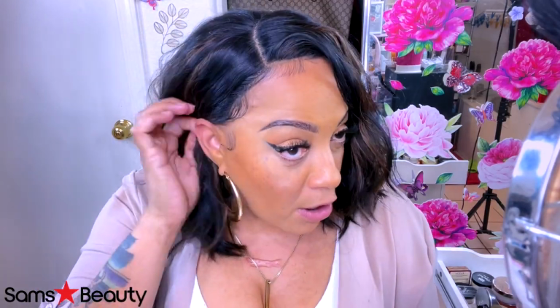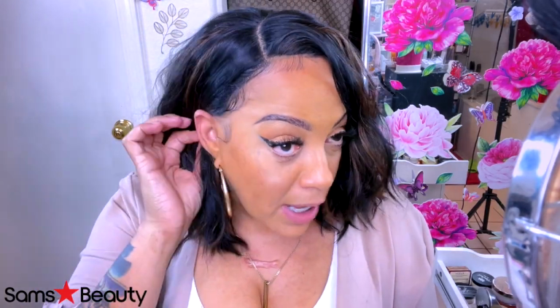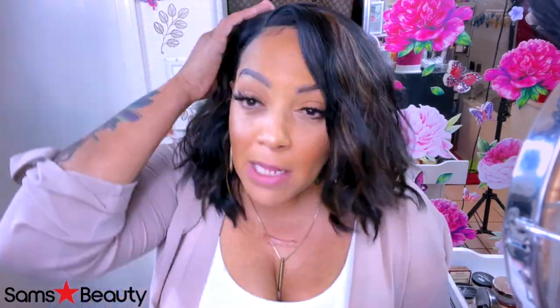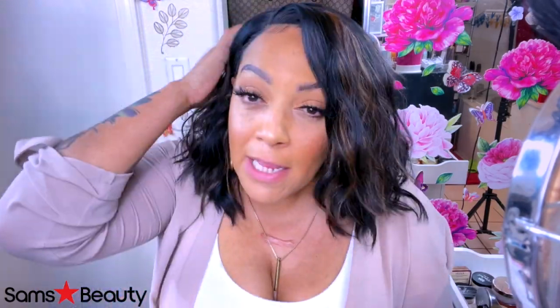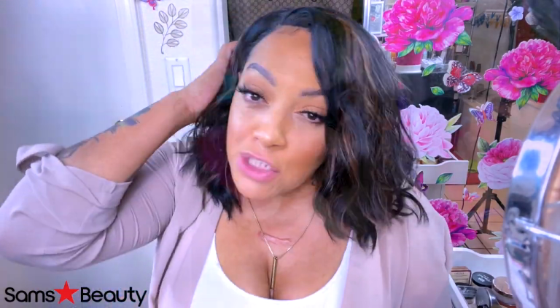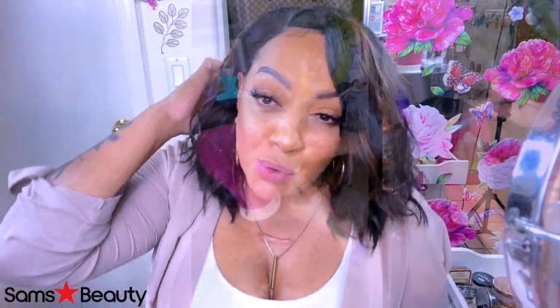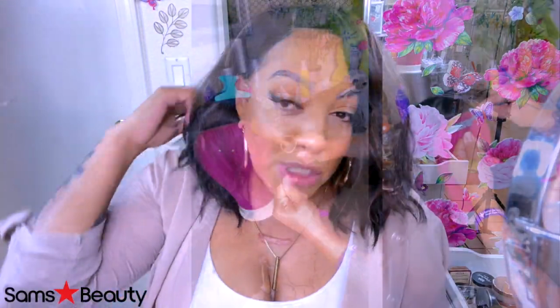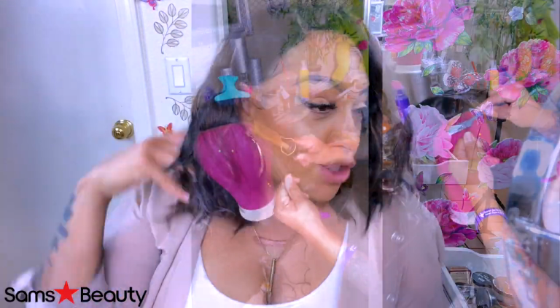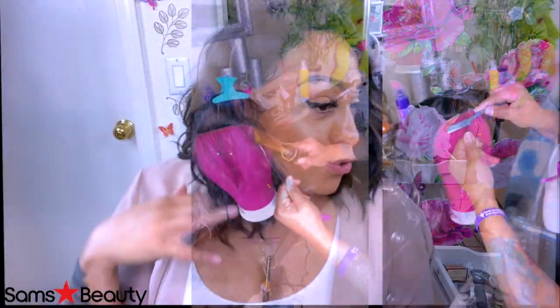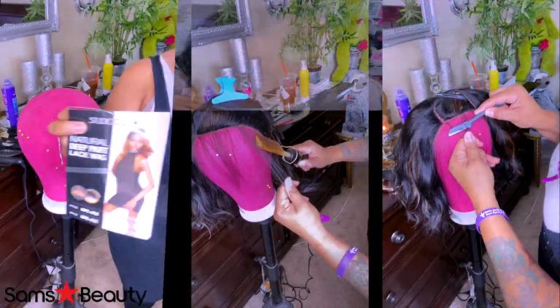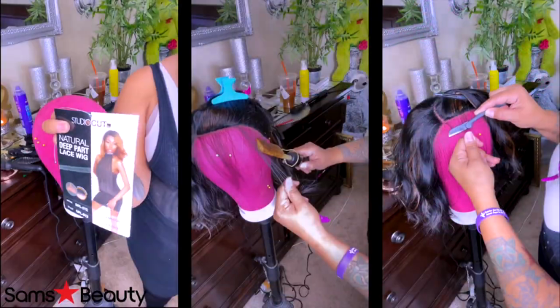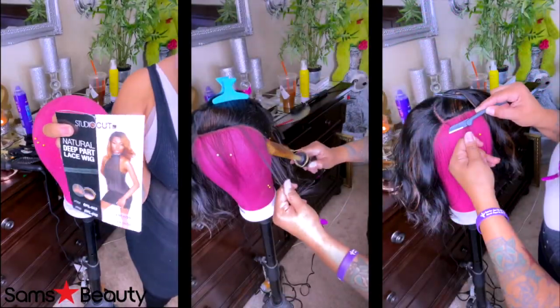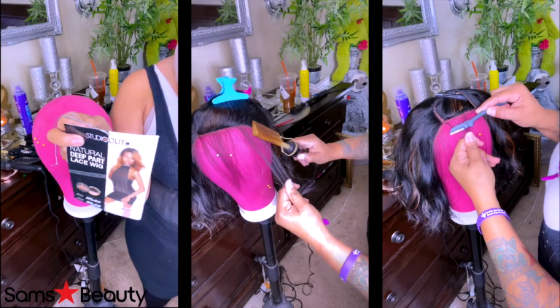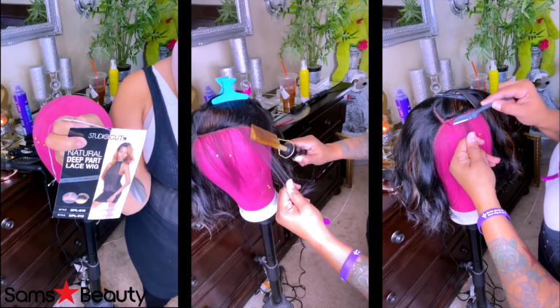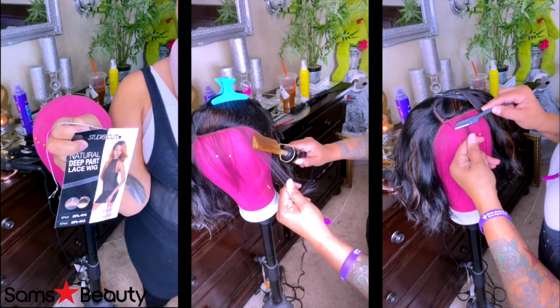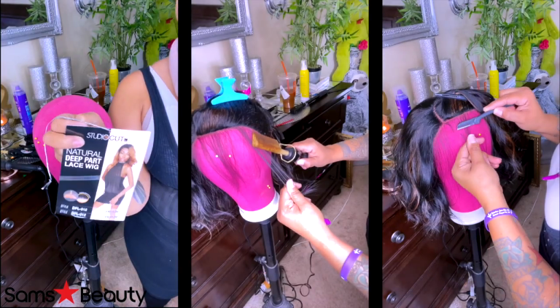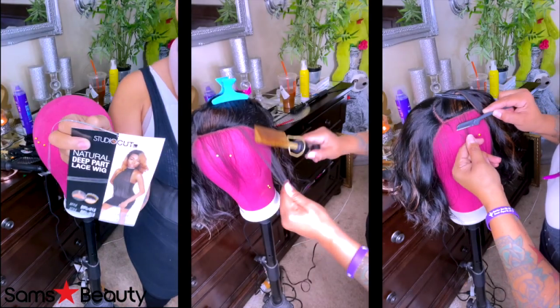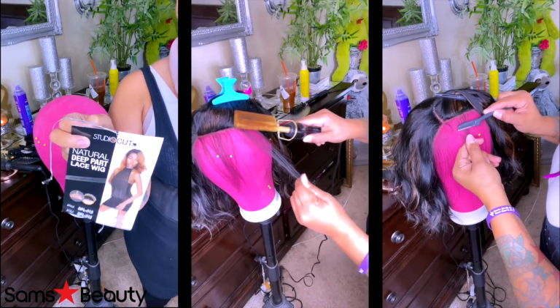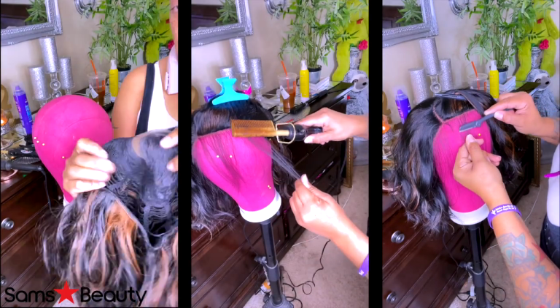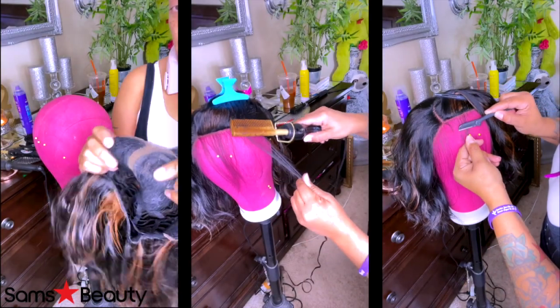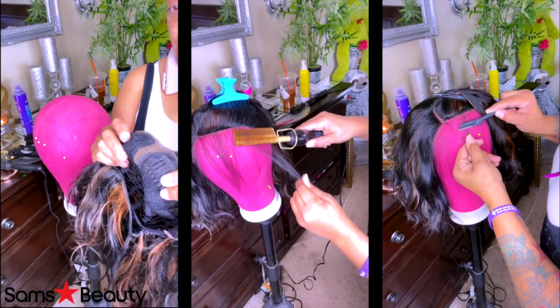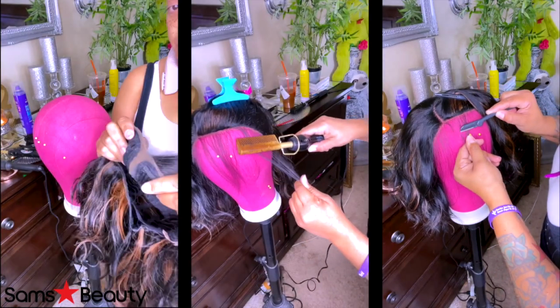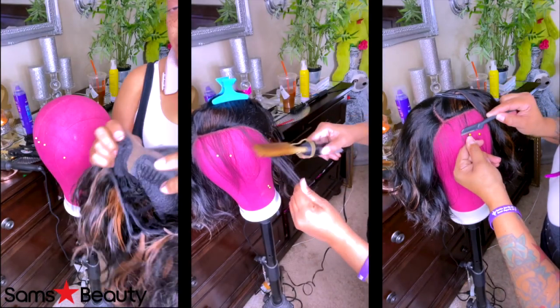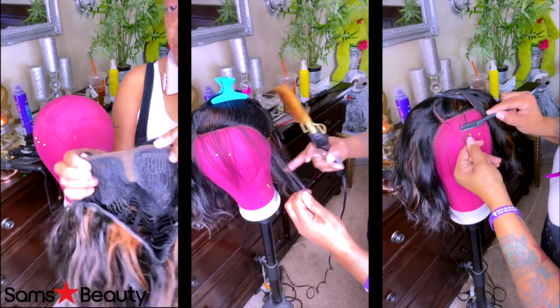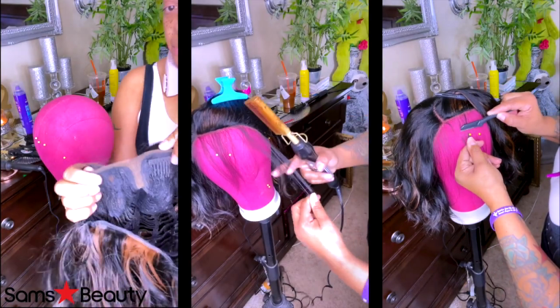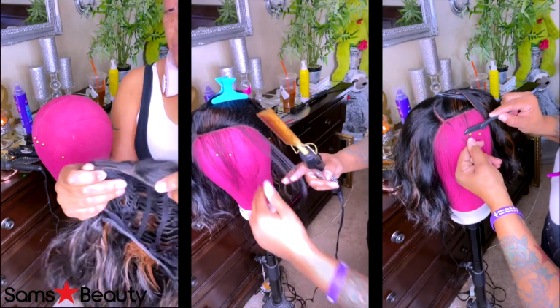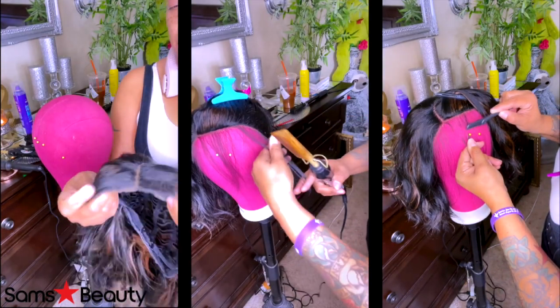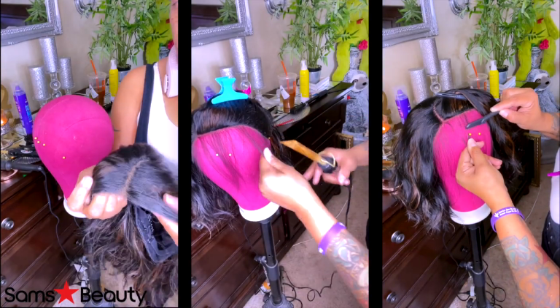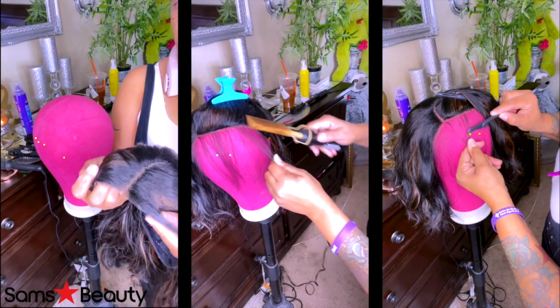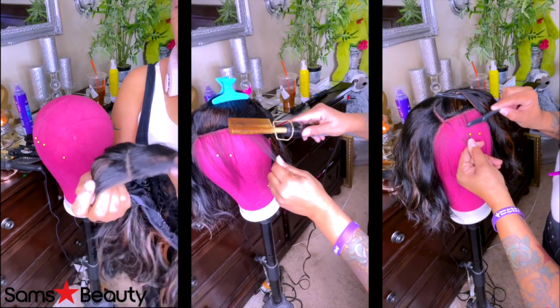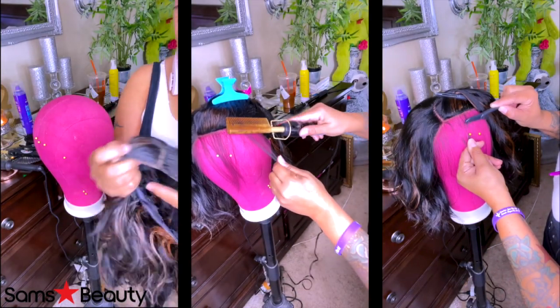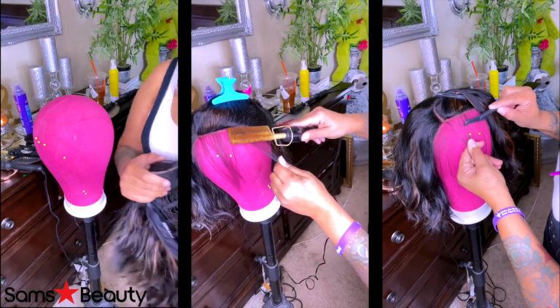This wig is cute, honey. I don't care what nobody says. For the most part, I think I did pretty daggone decent with this unit right here. Let it do what it do, boo.